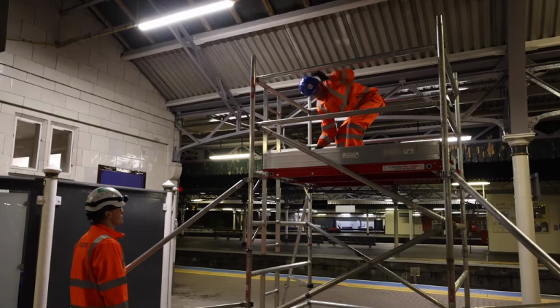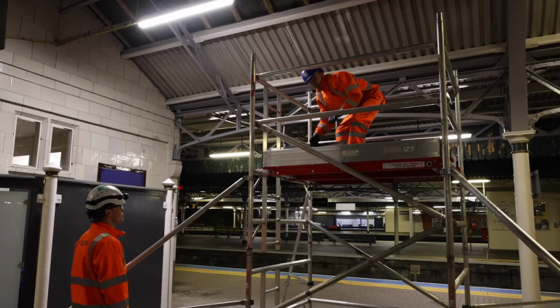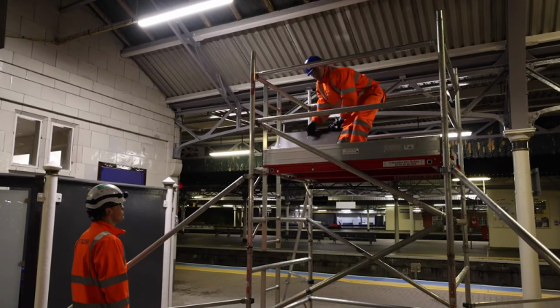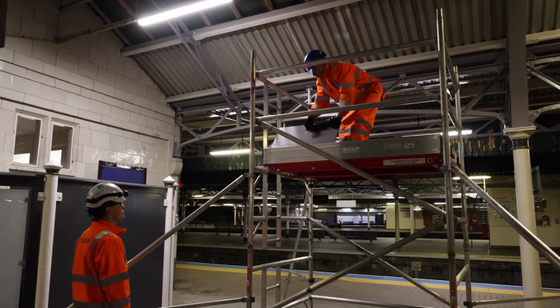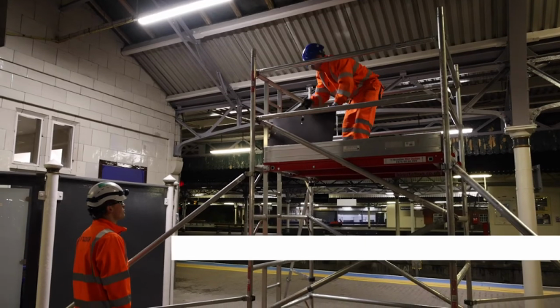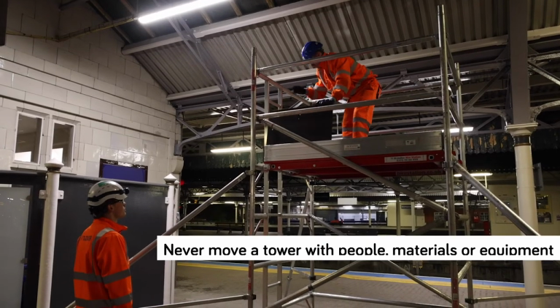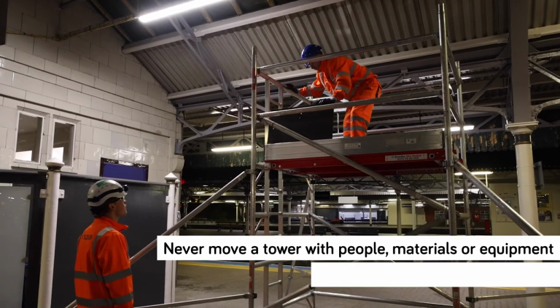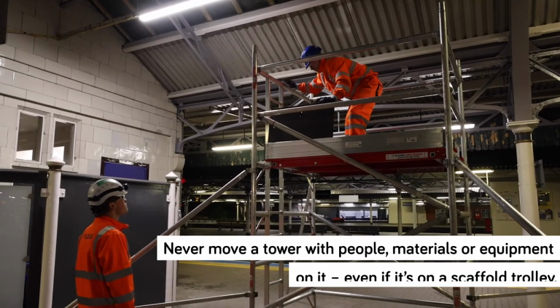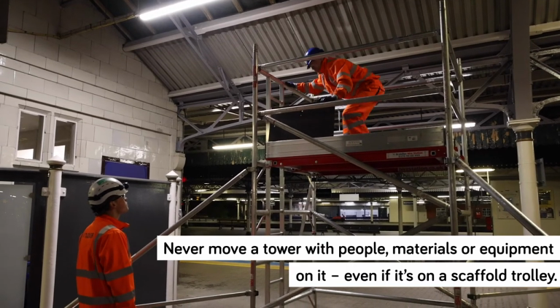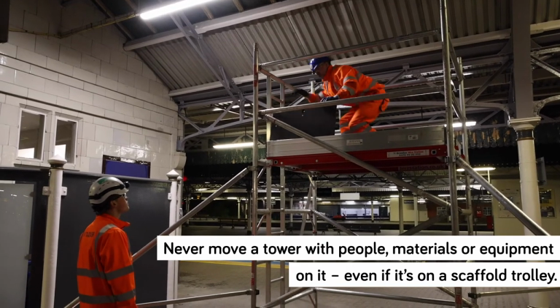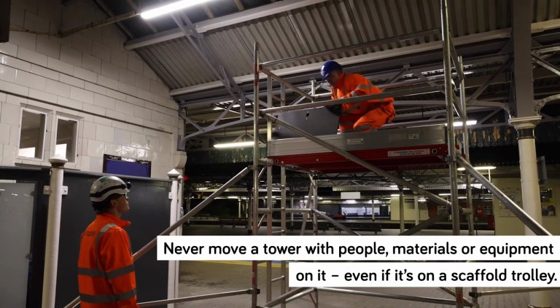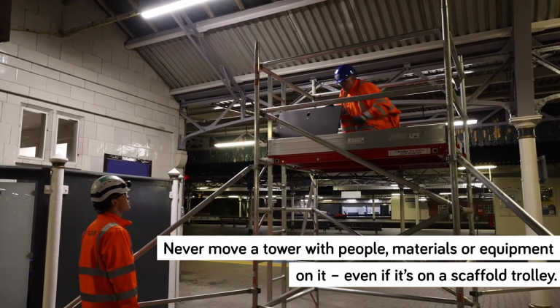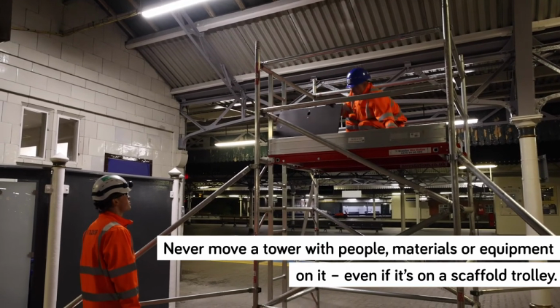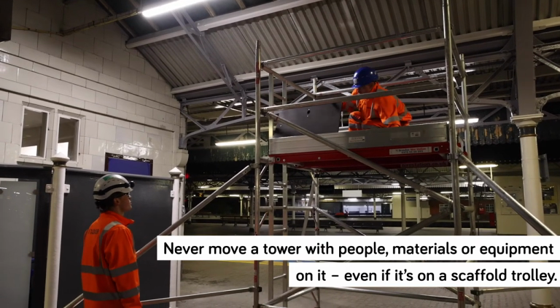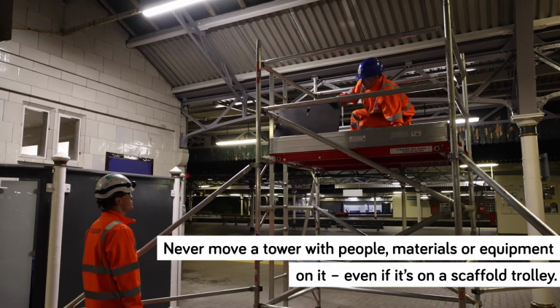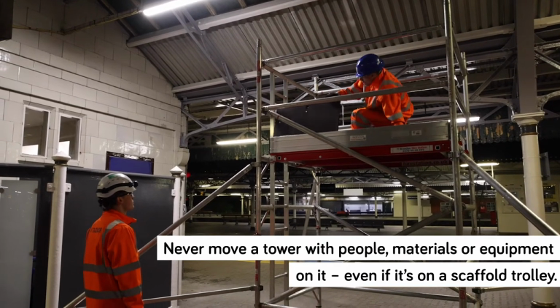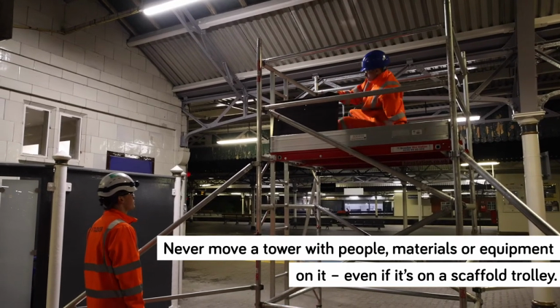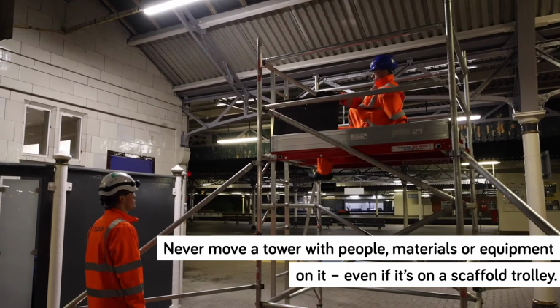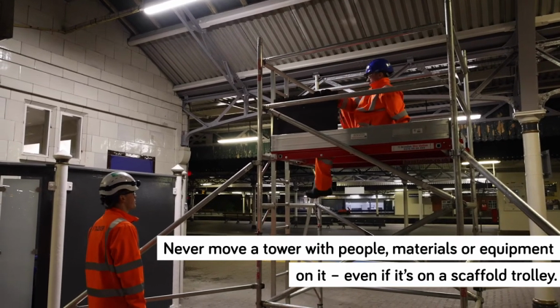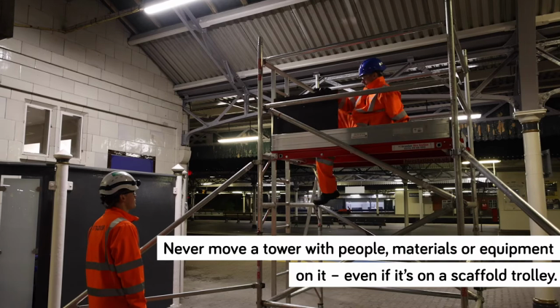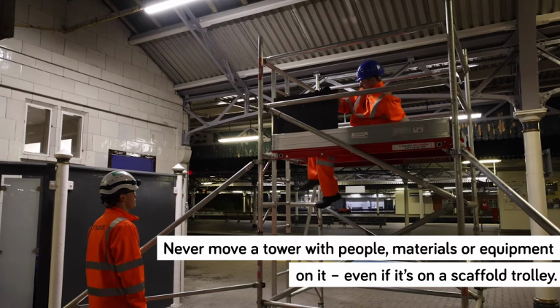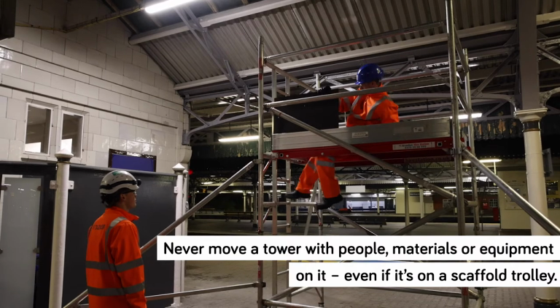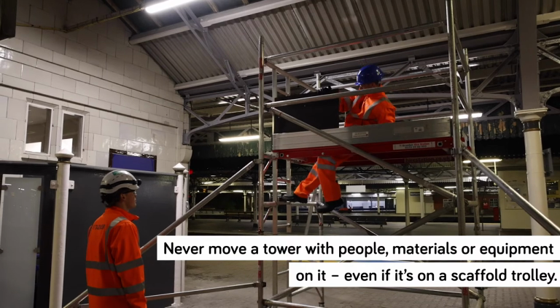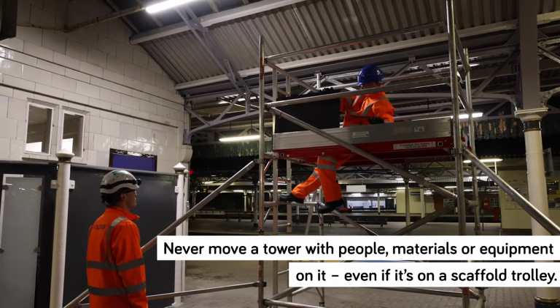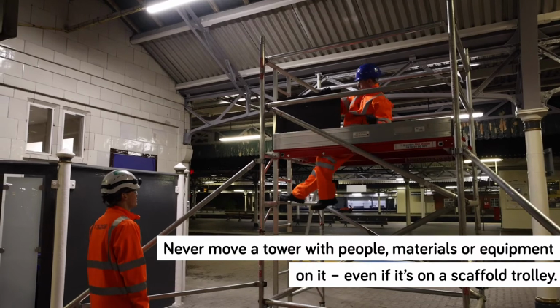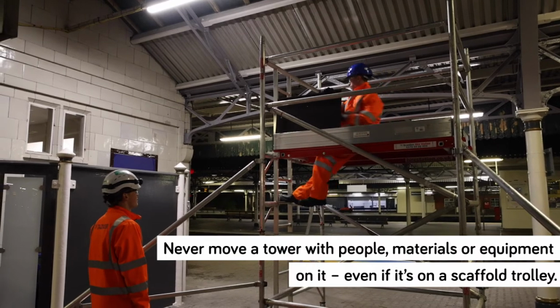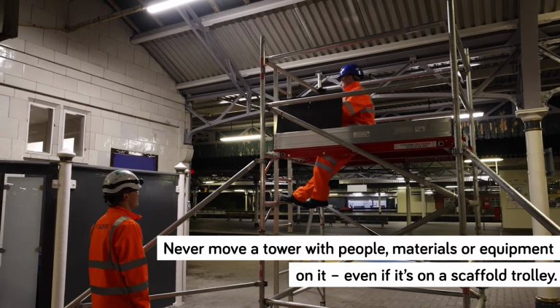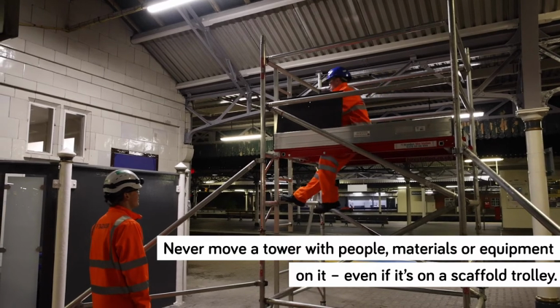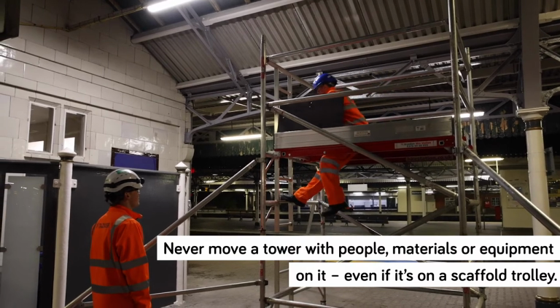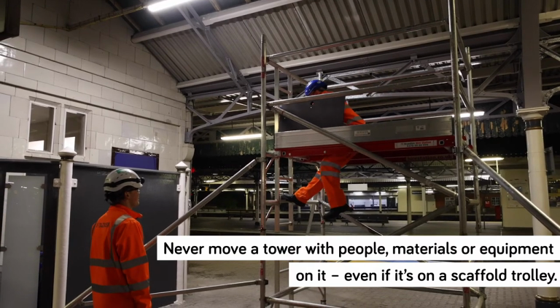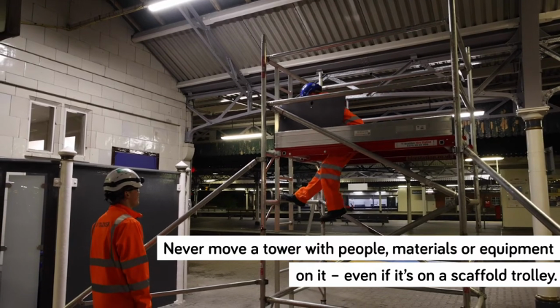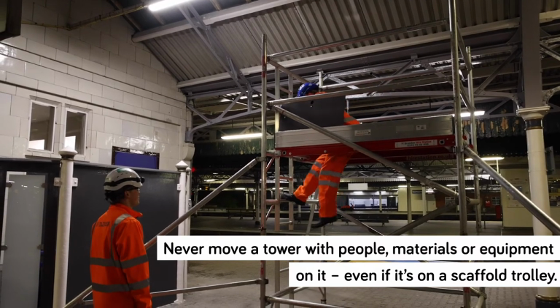Never move a tower with people, materials or equipment on it, even if it's on a scaffold trolley.